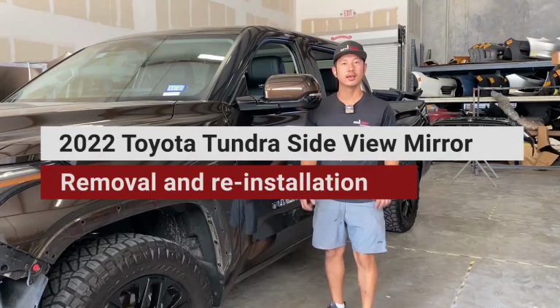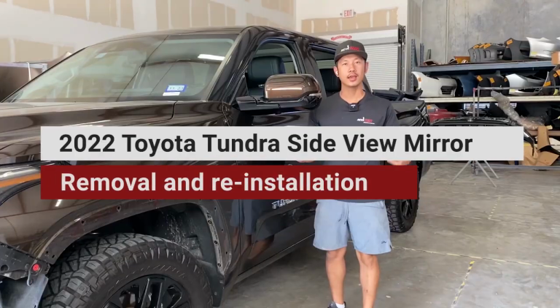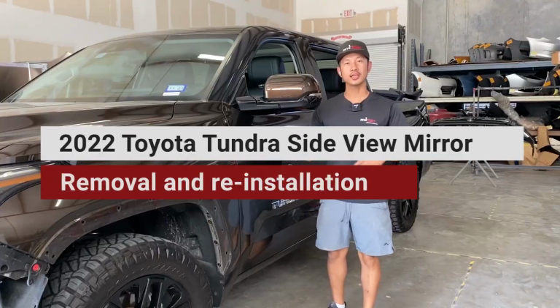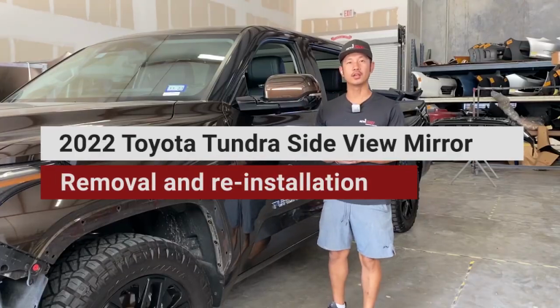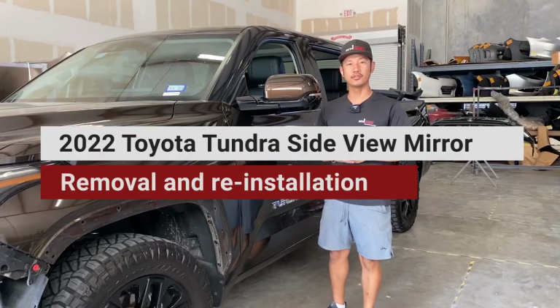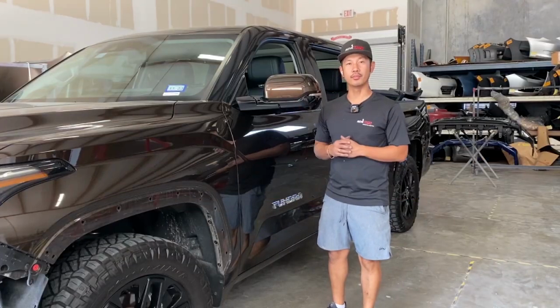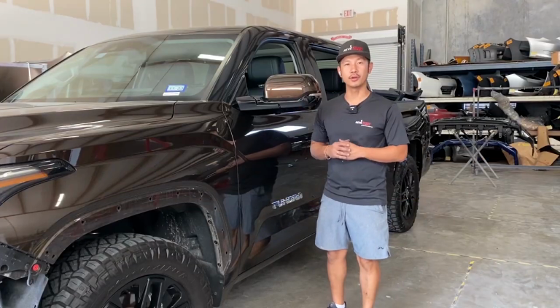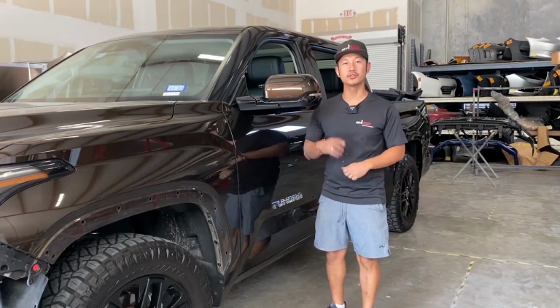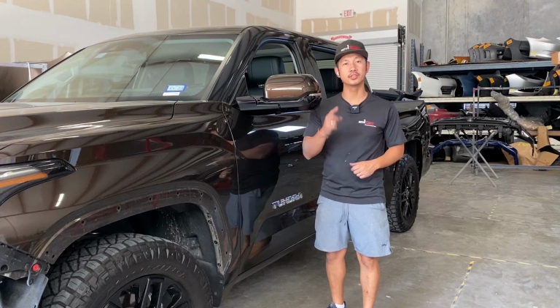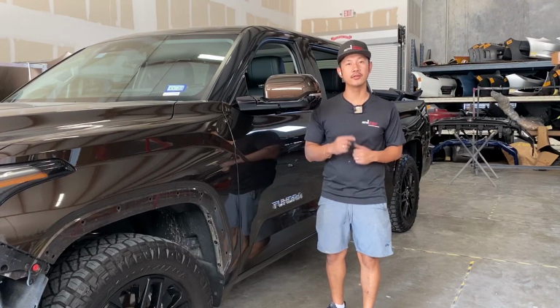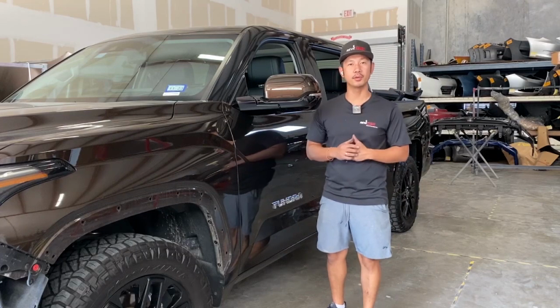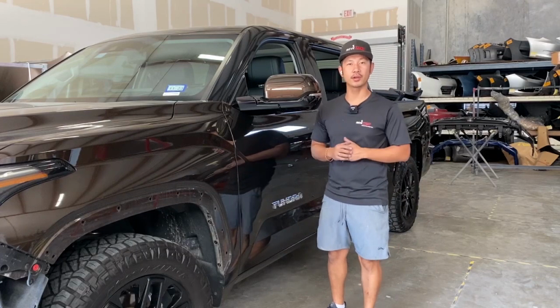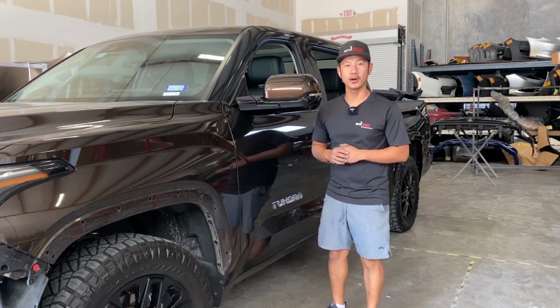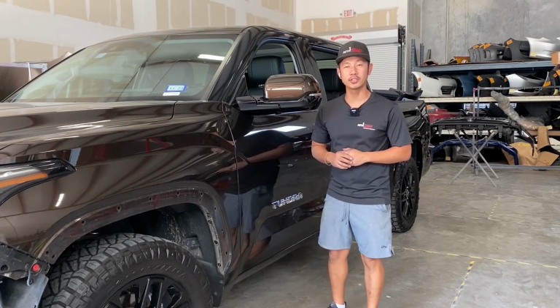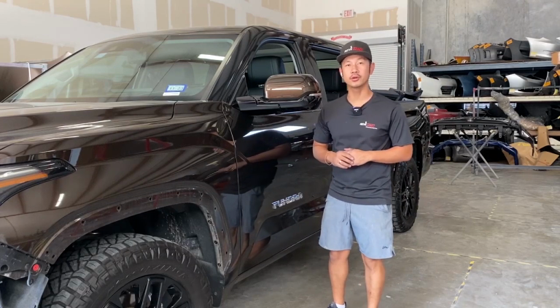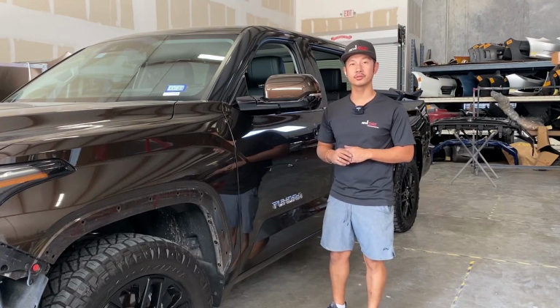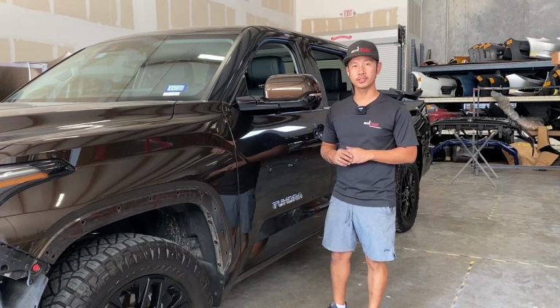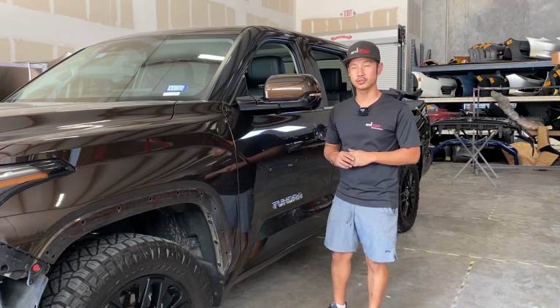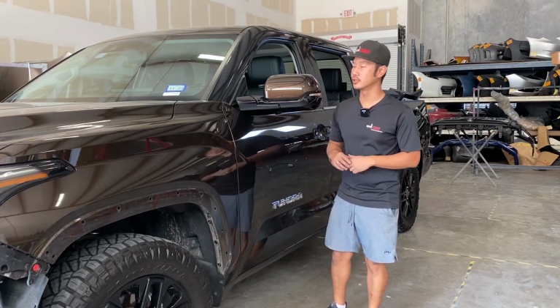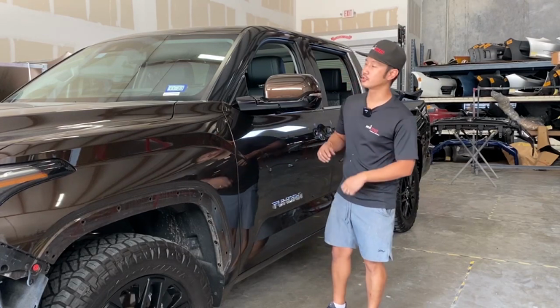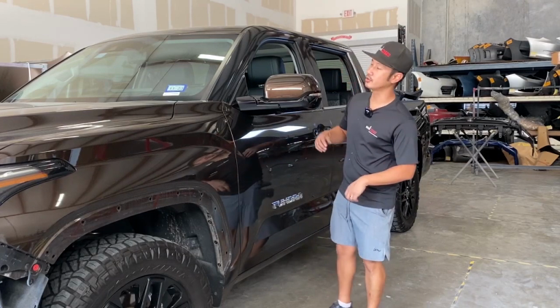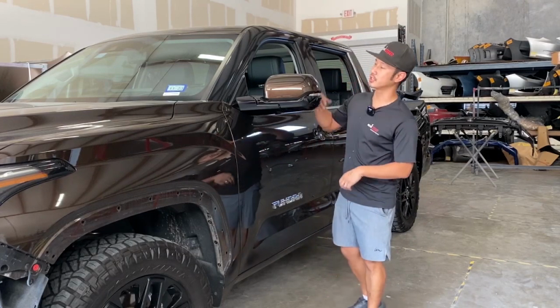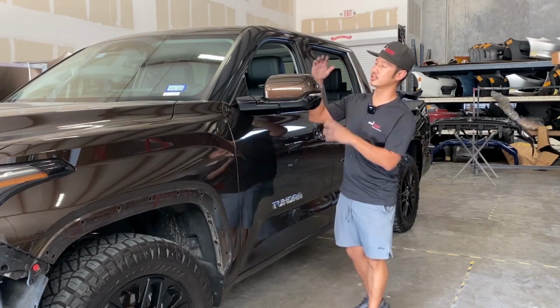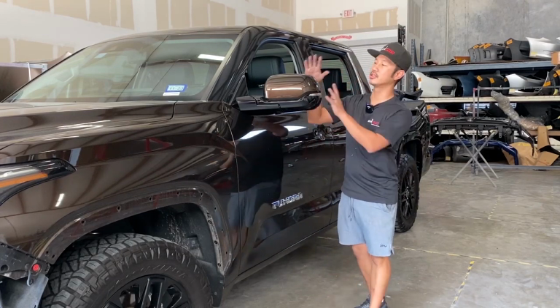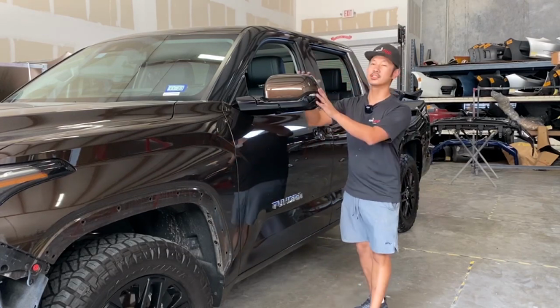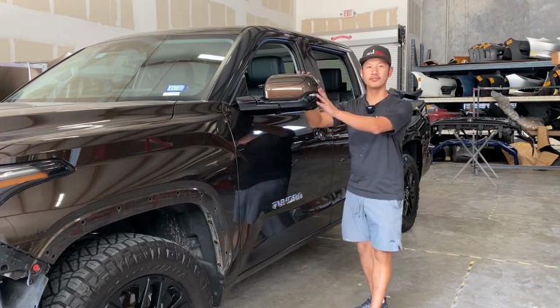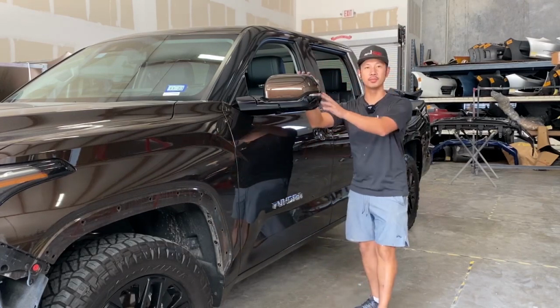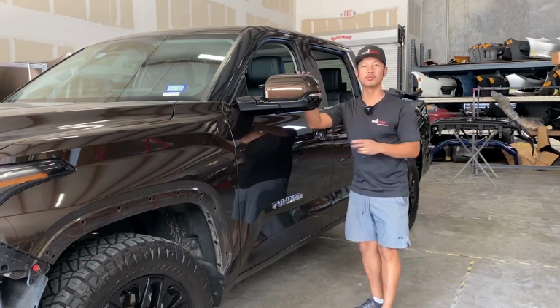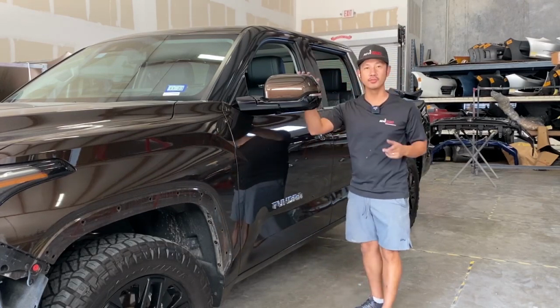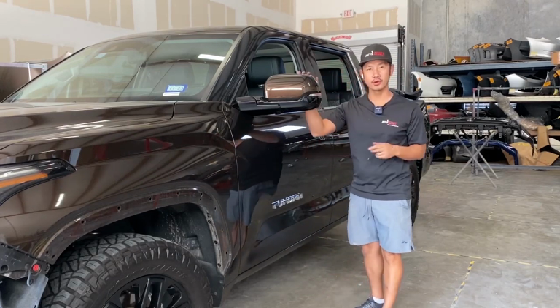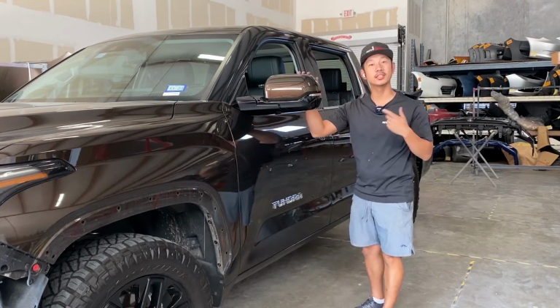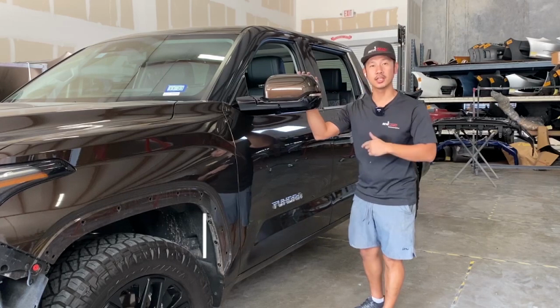Hey guys, we're Alvin from Redmoto. Today we're going to be working on a 2022 Toyota Tundra side view mirror removal and installation.